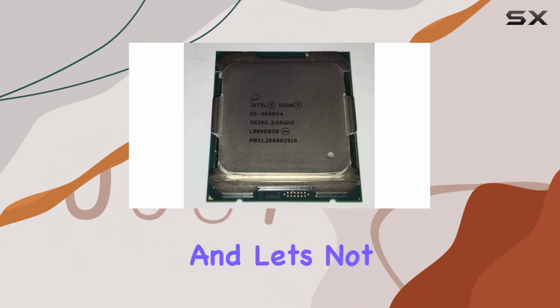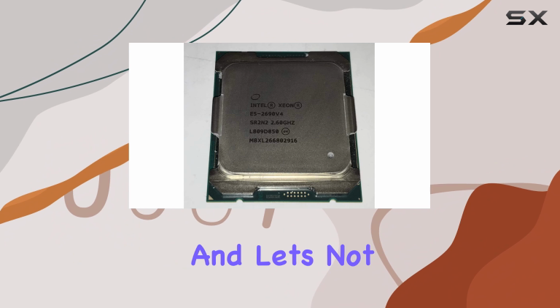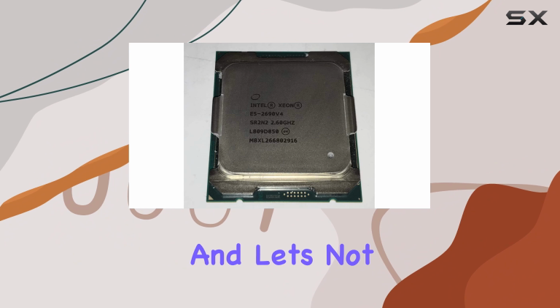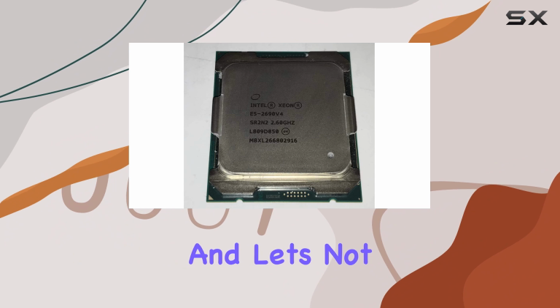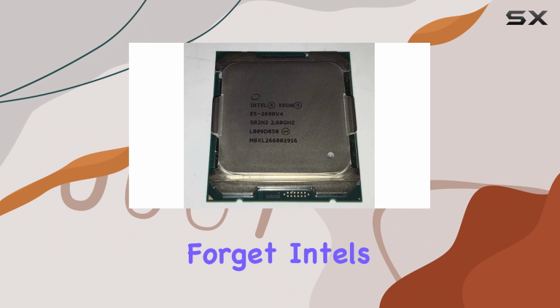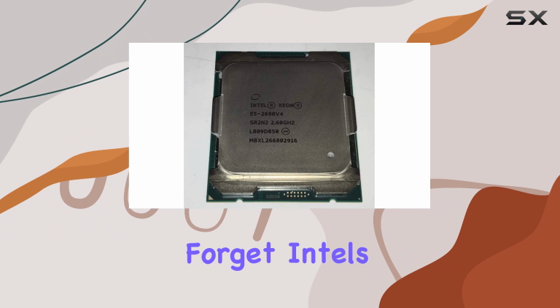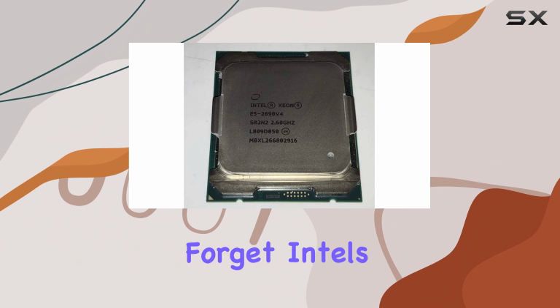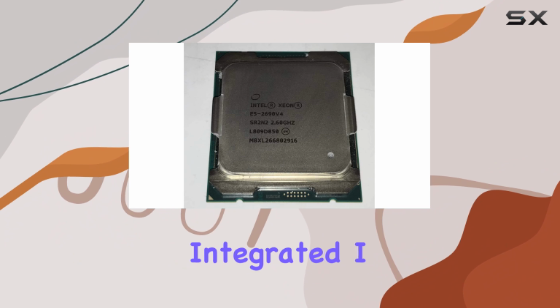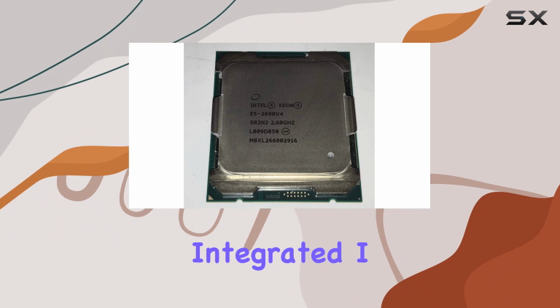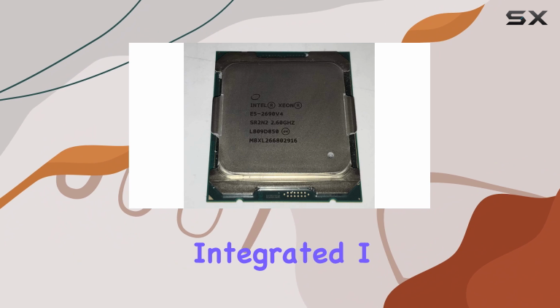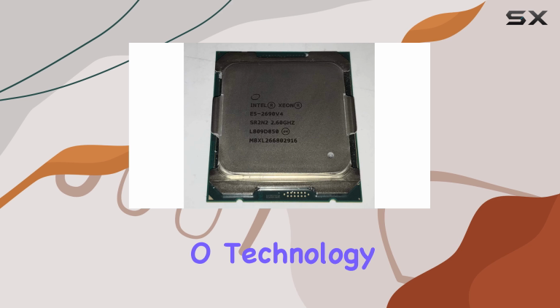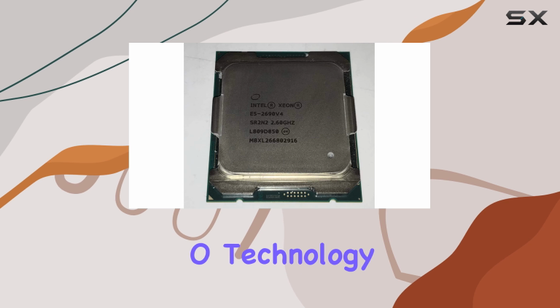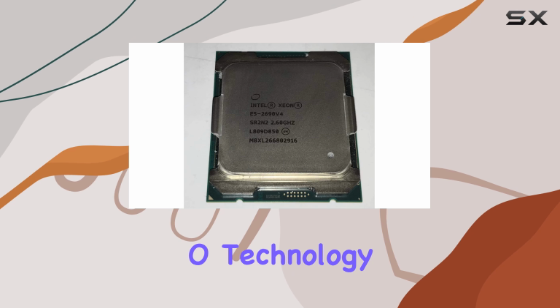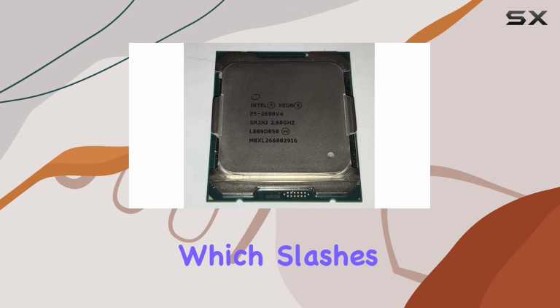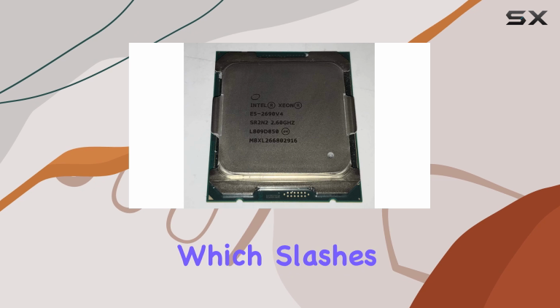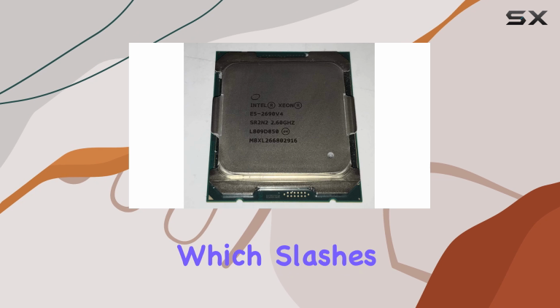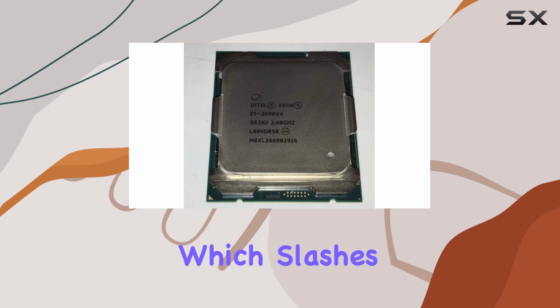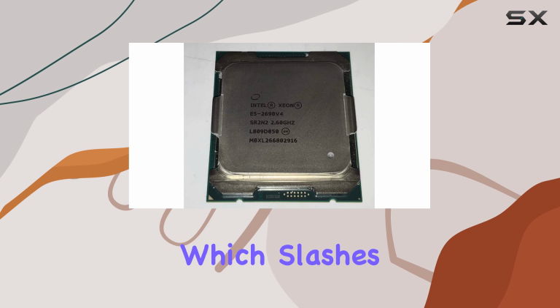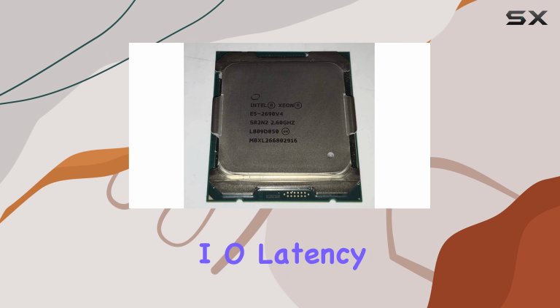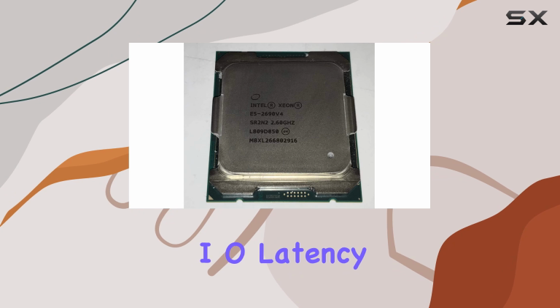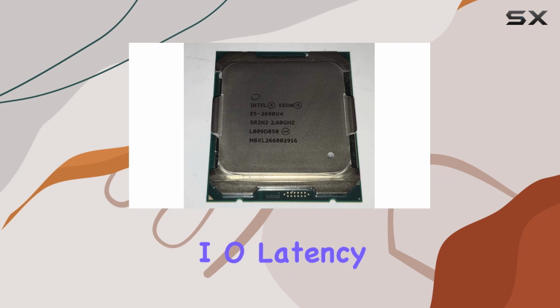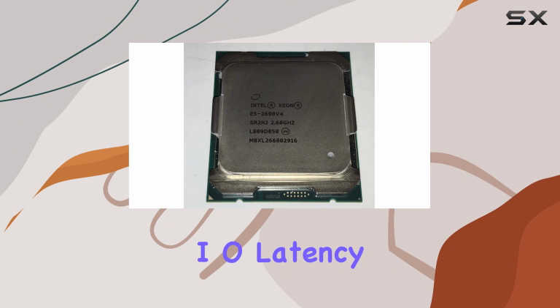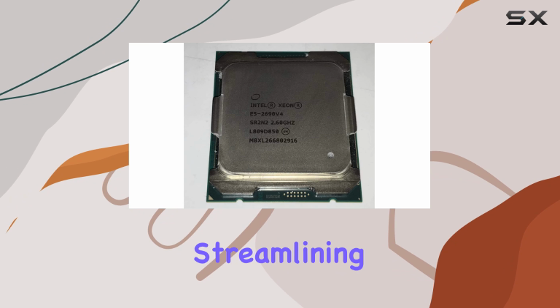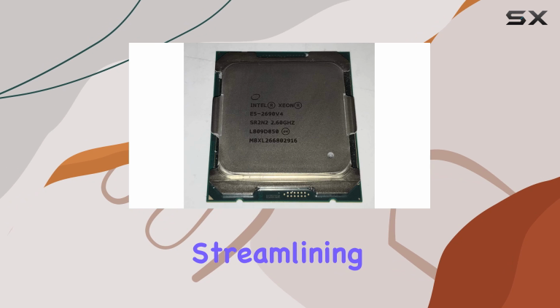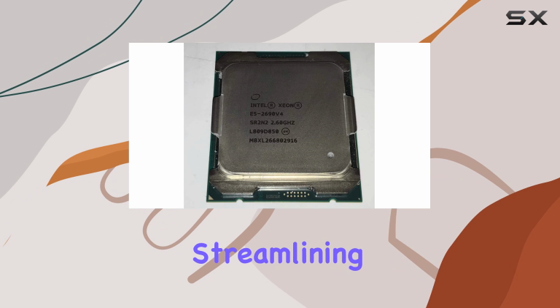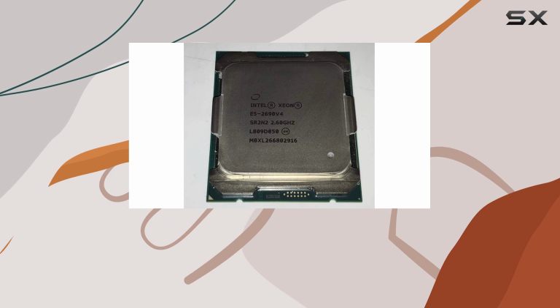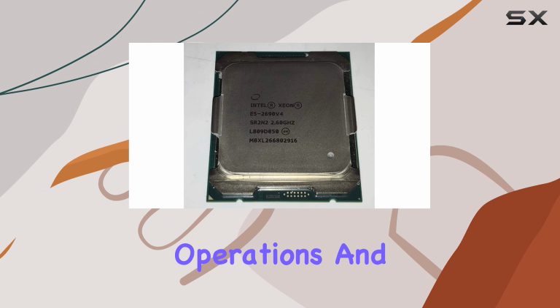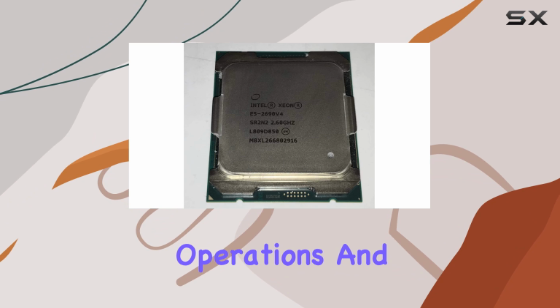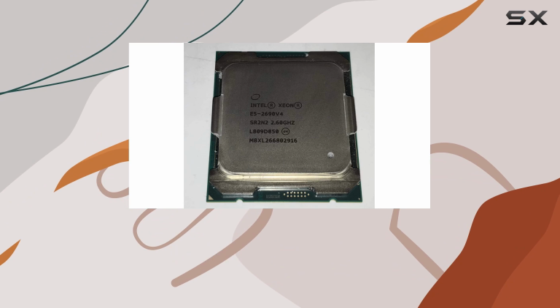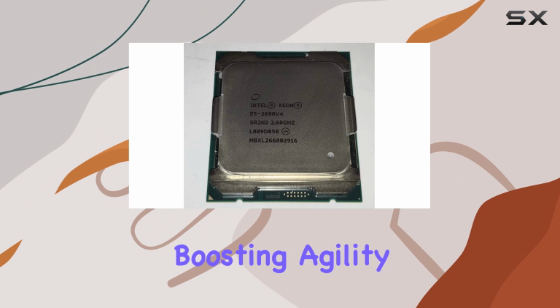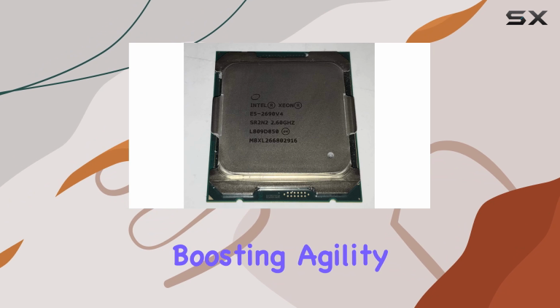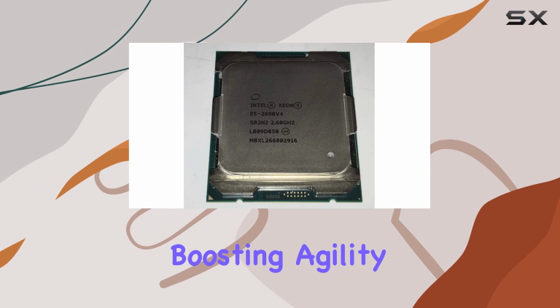And let's not forget Intel's integrated I/O technology, which slashes I/O latency, streamlining operations and boosting agility.